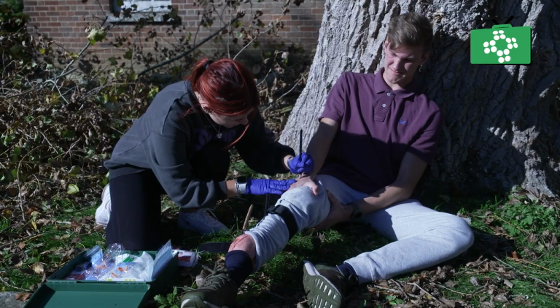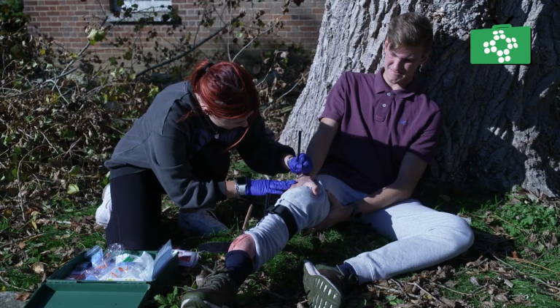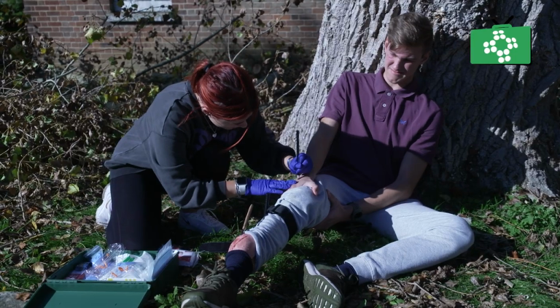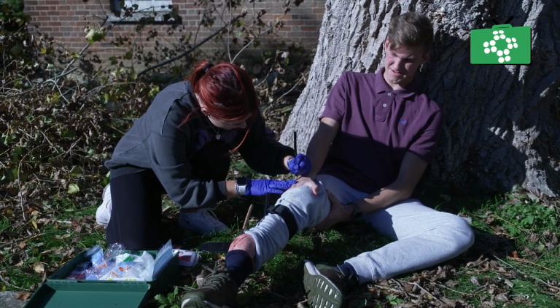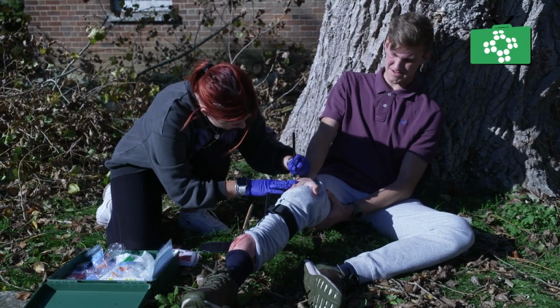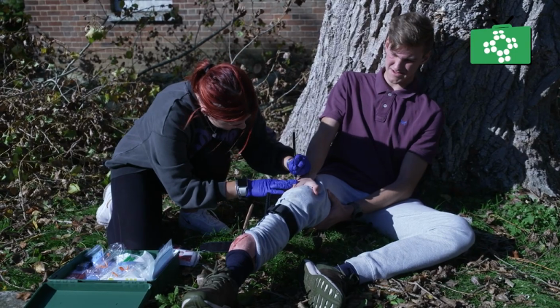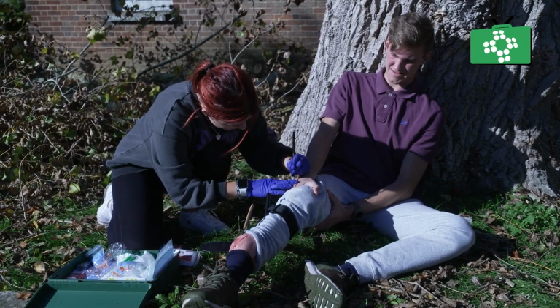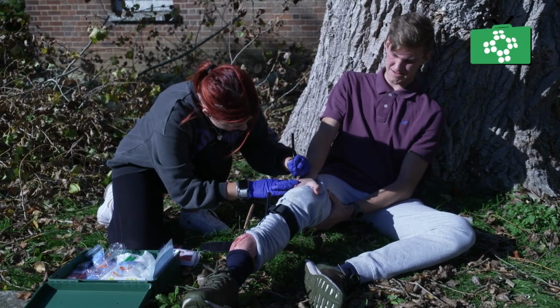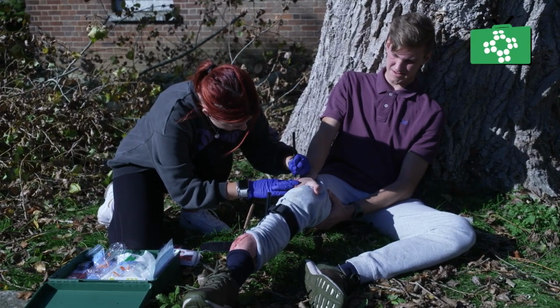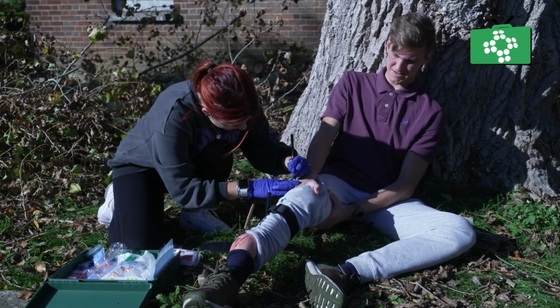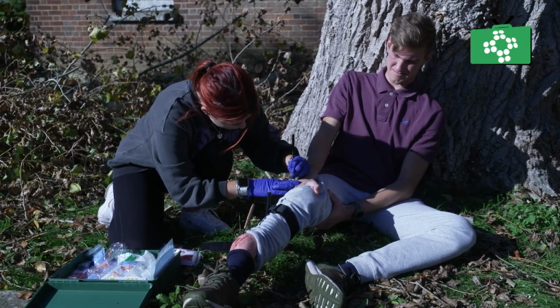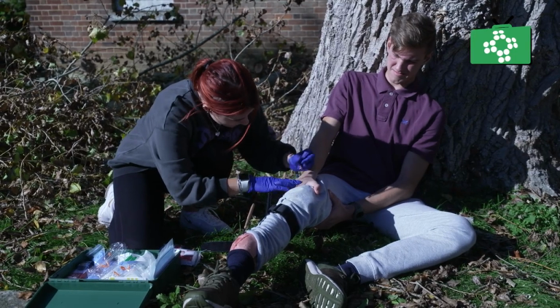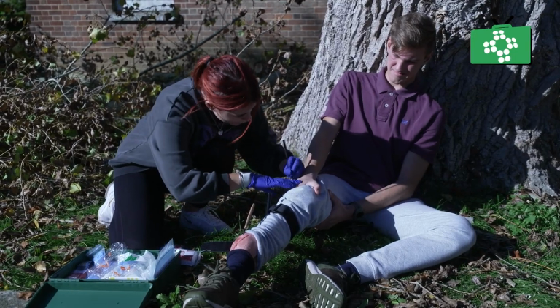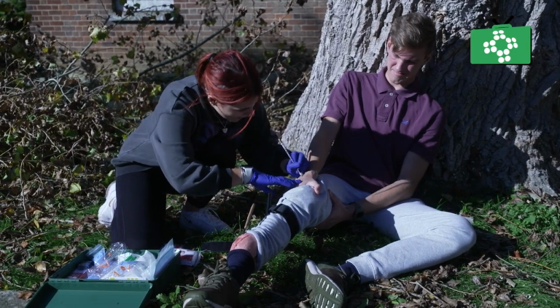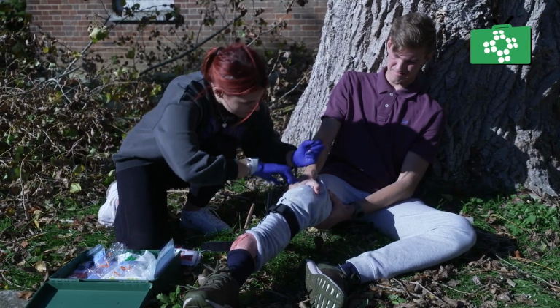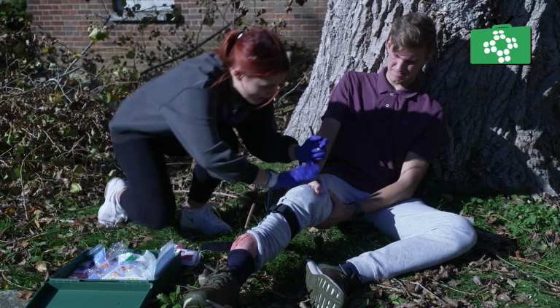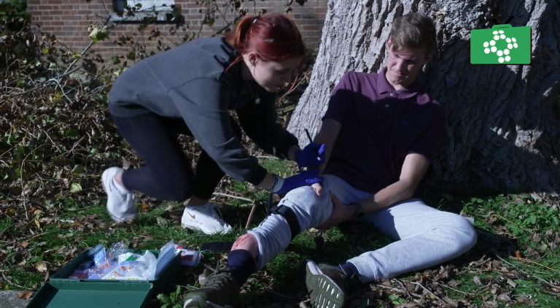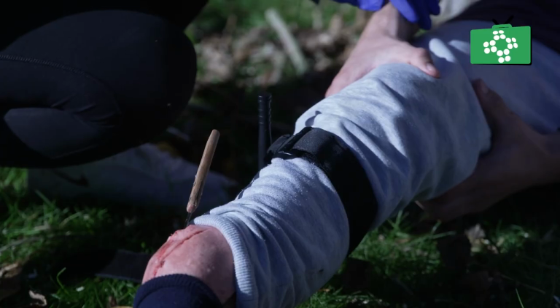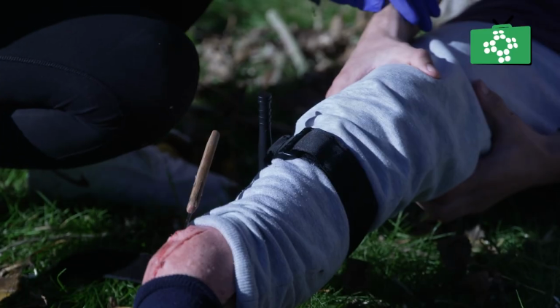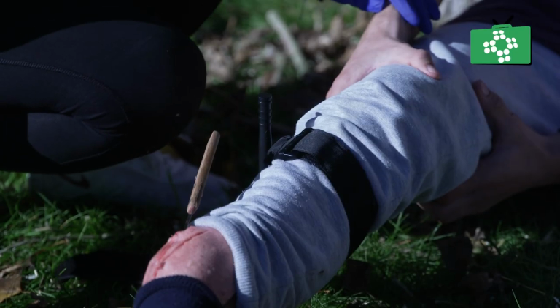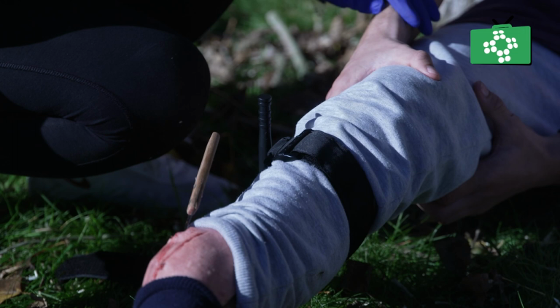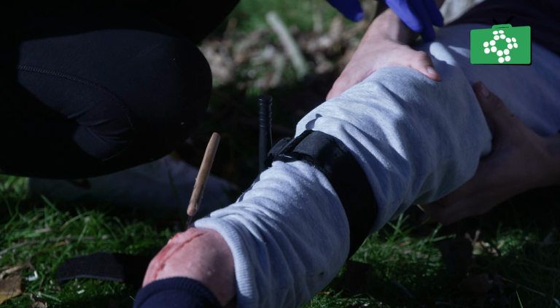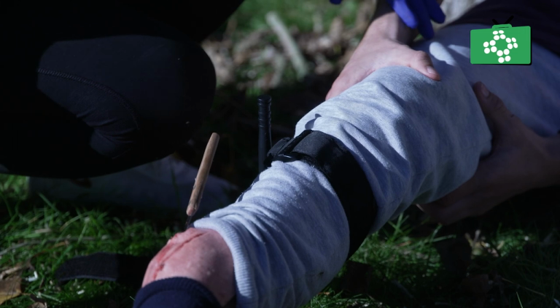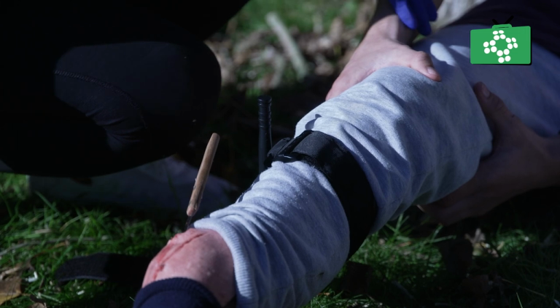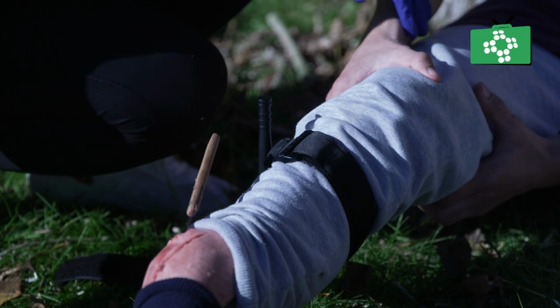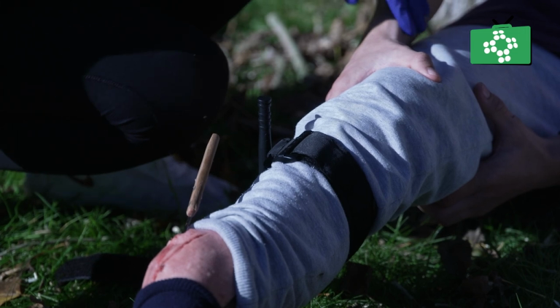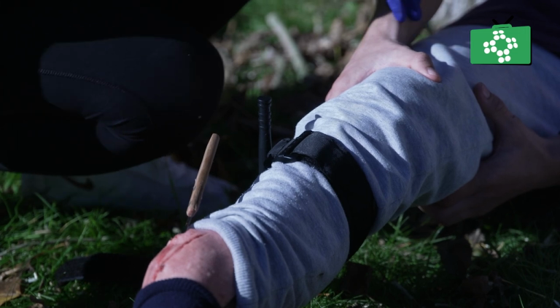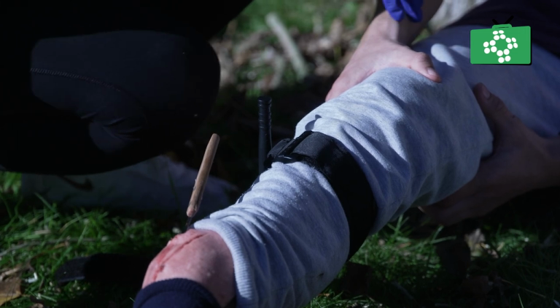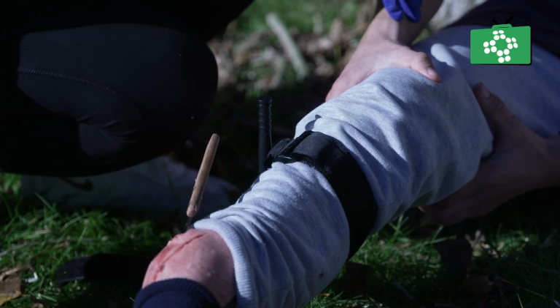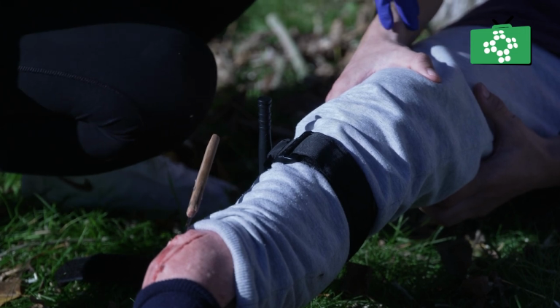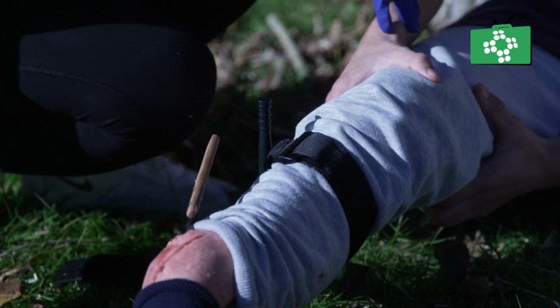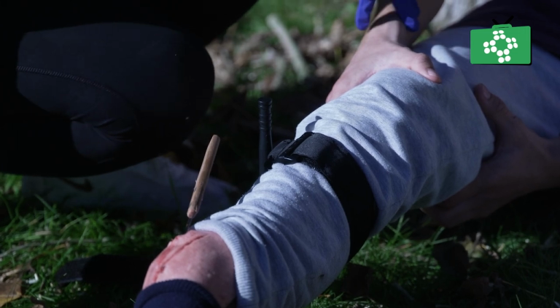Monitor the patient, treat them for shock, and if possible, send someone to meet the ambulance and direct them over to you.